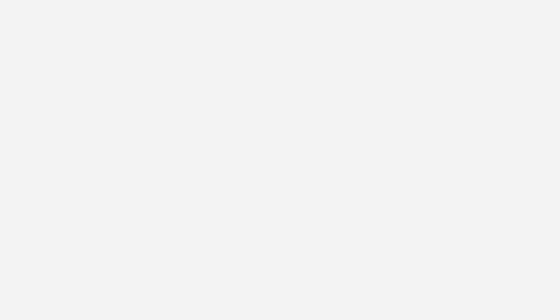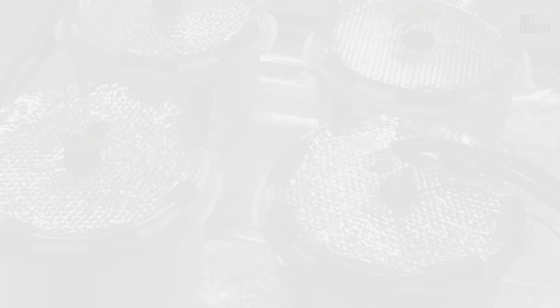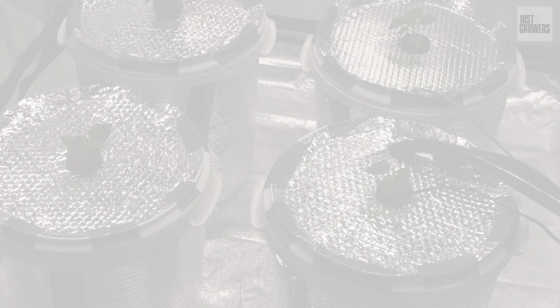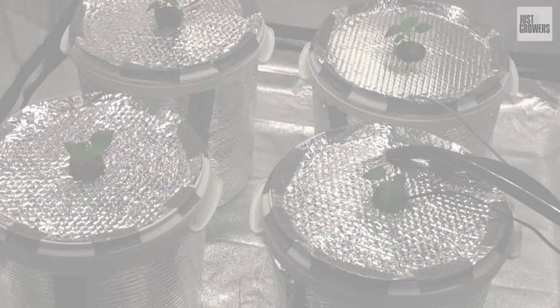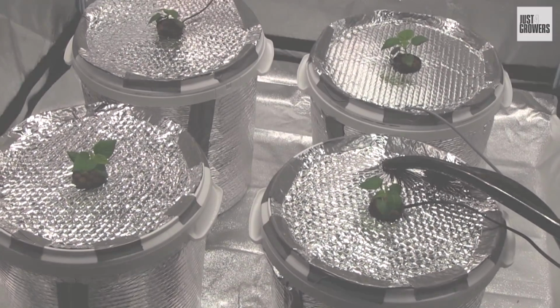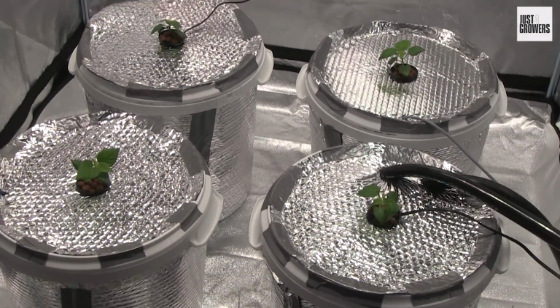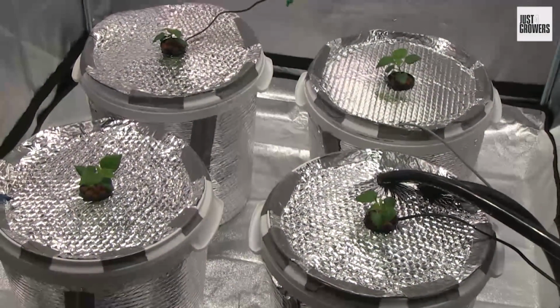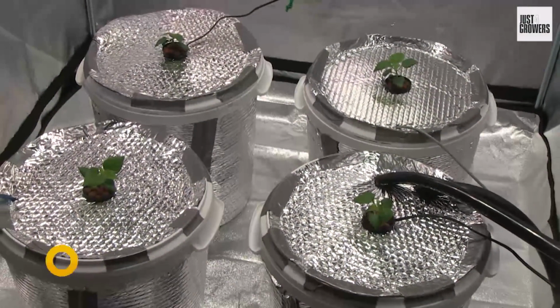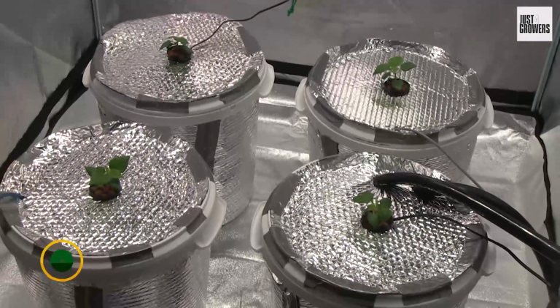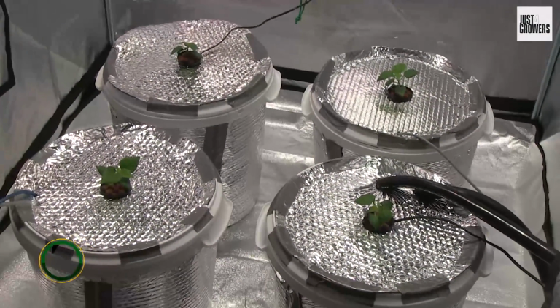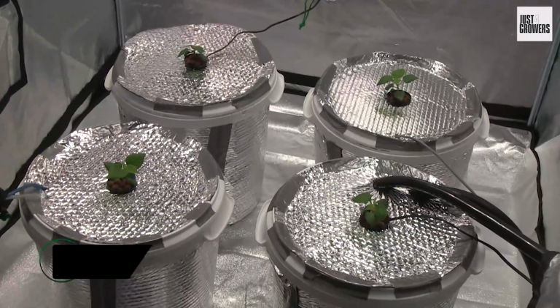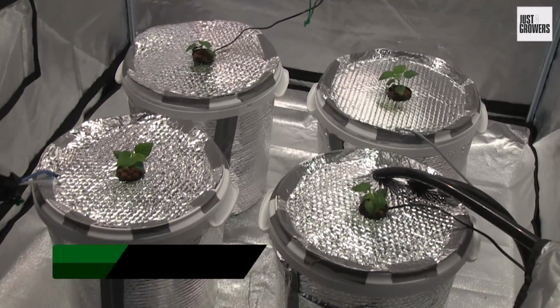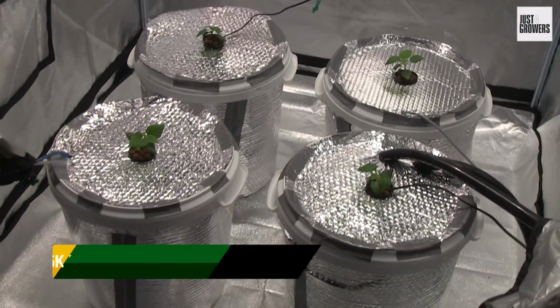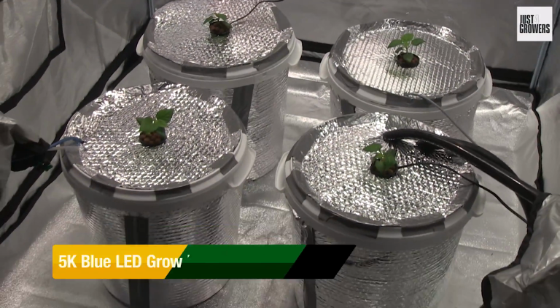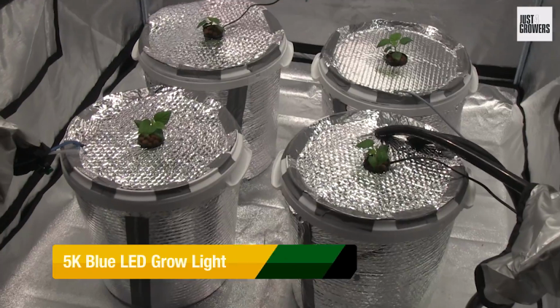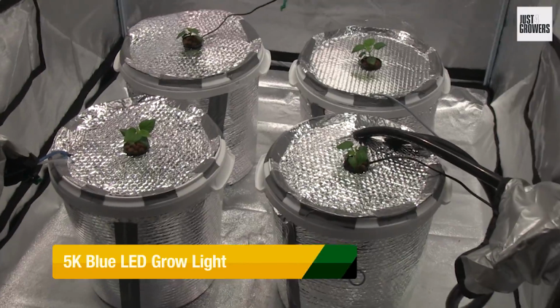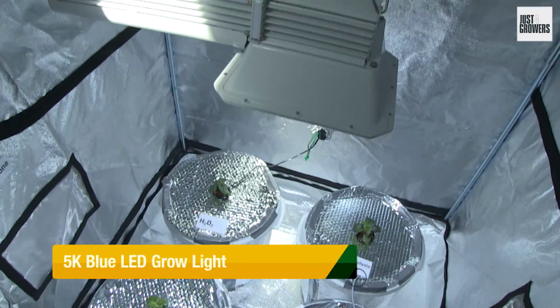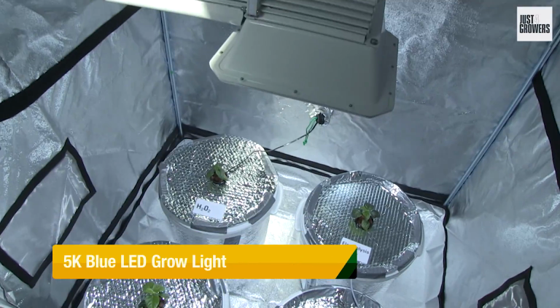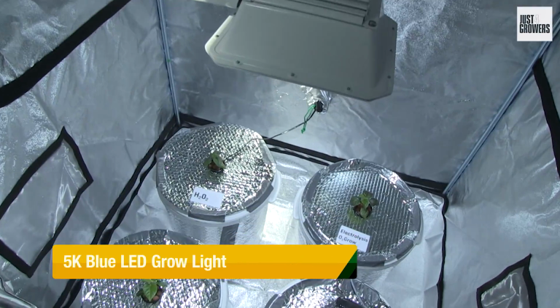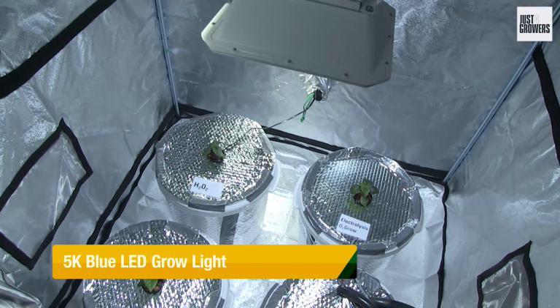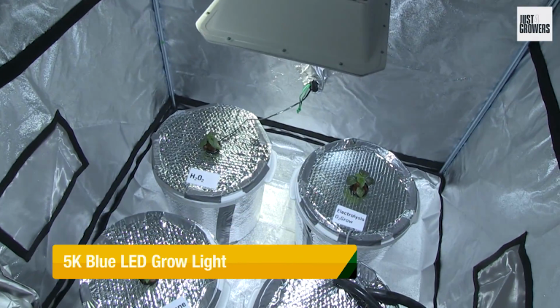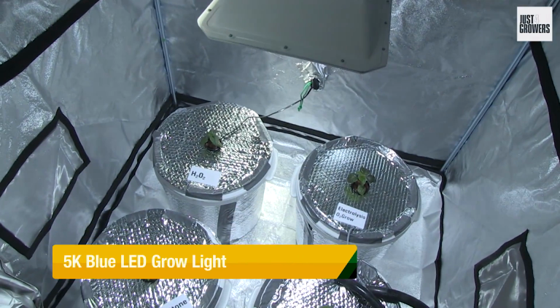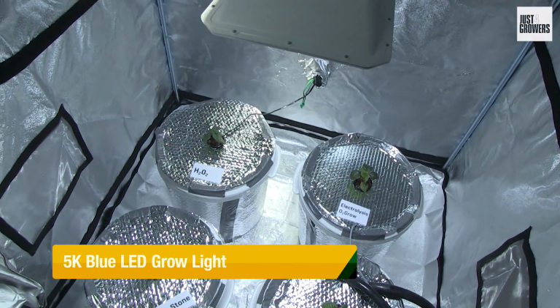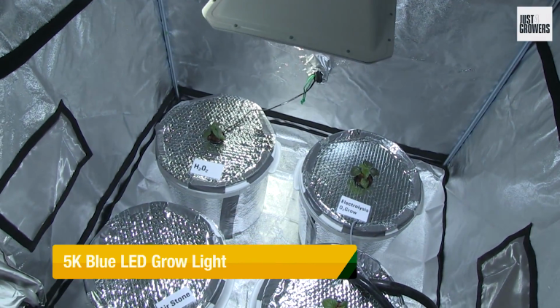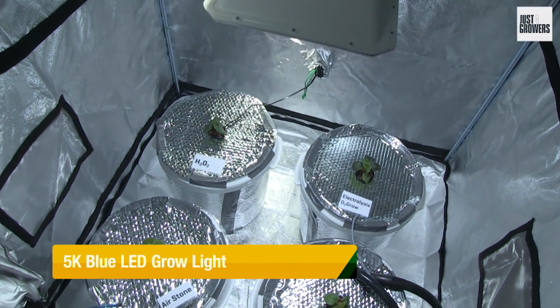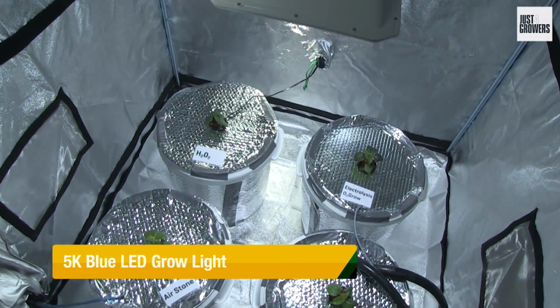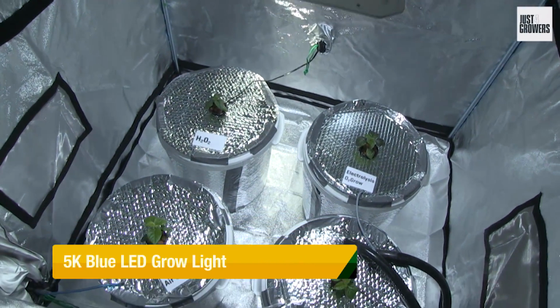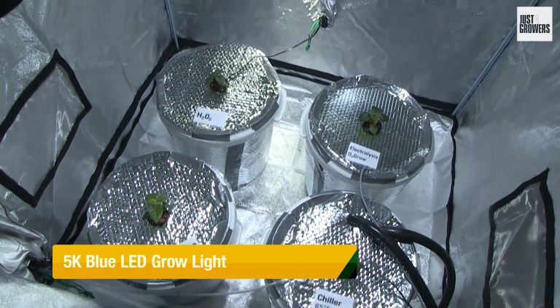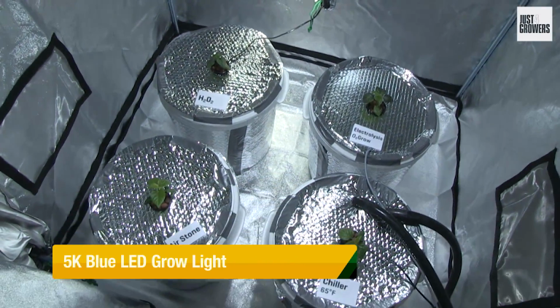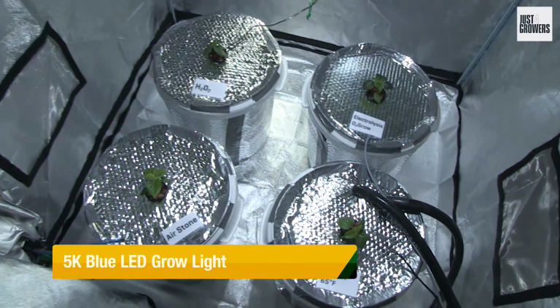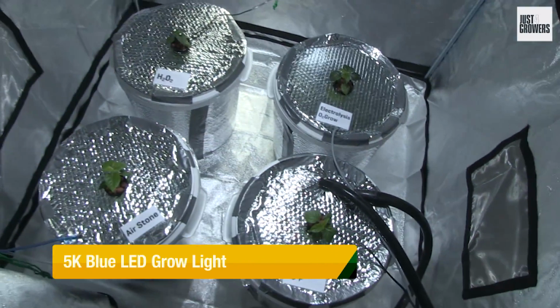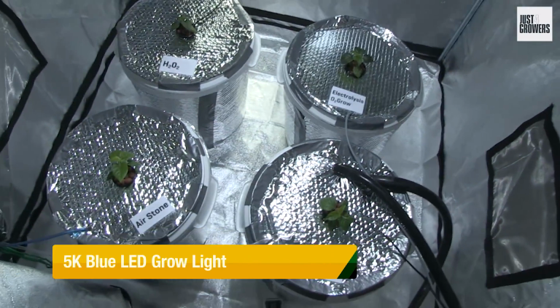Check out my four chili plants in these homemade 10-gallon bubble buckets, cozily tucked away in one of my SunHut Blackout 100 grow tents.